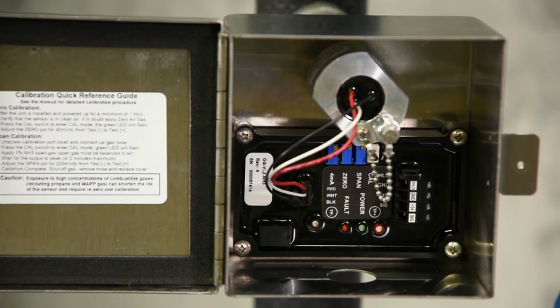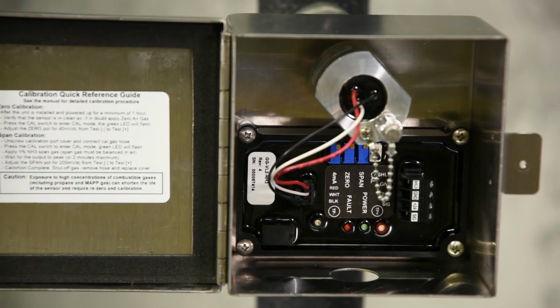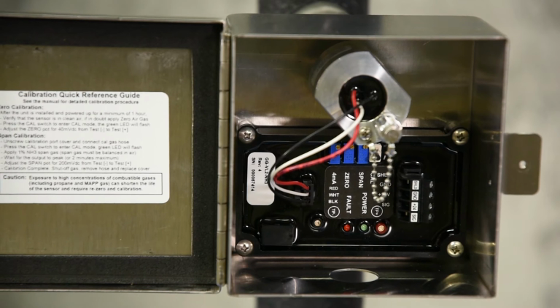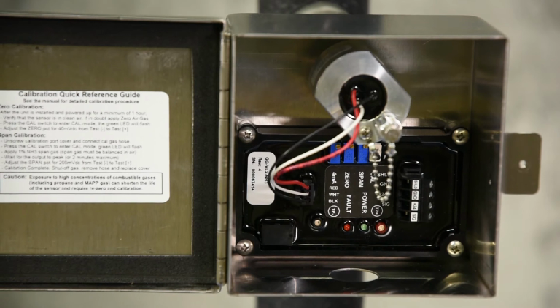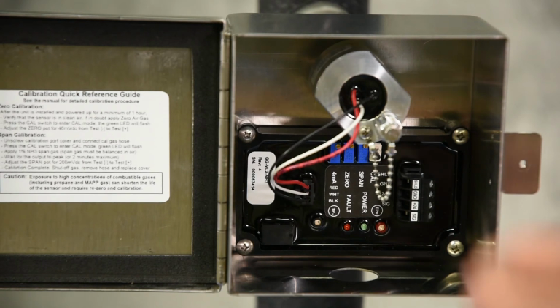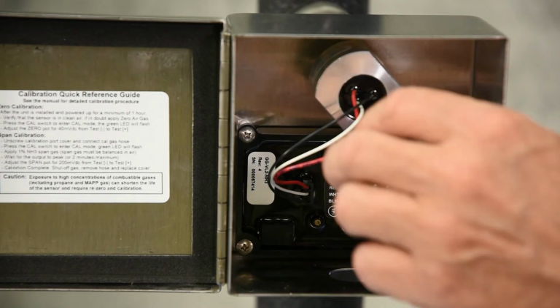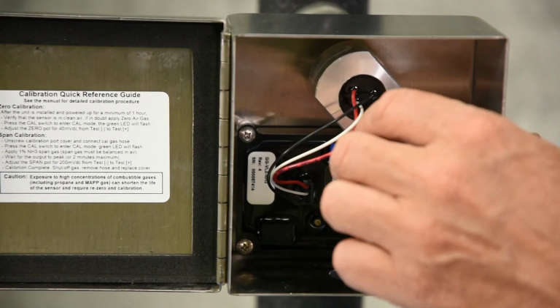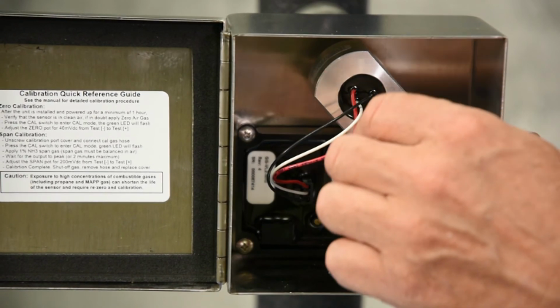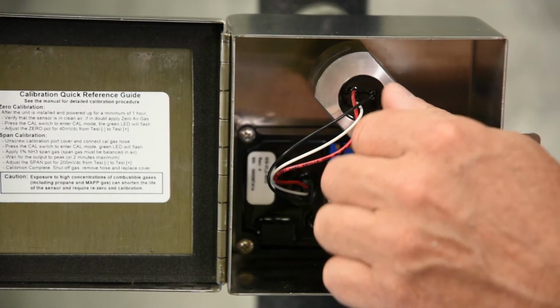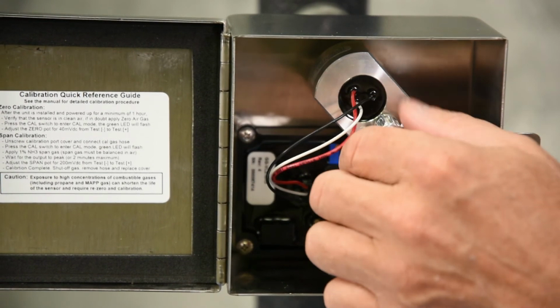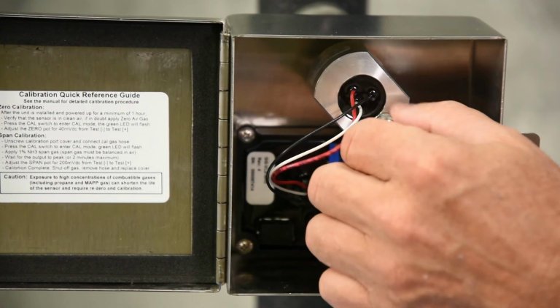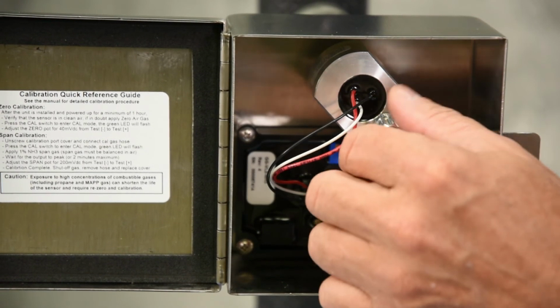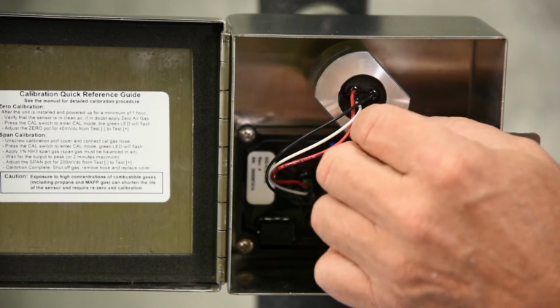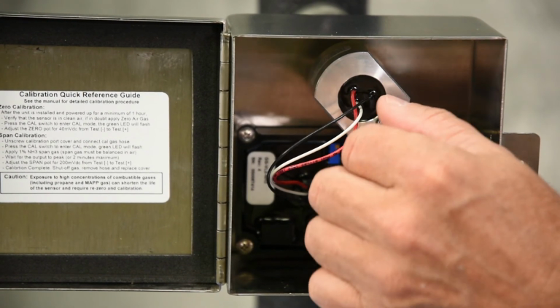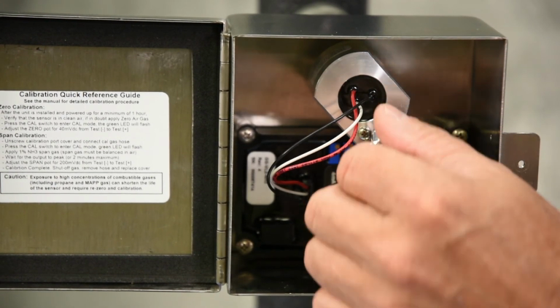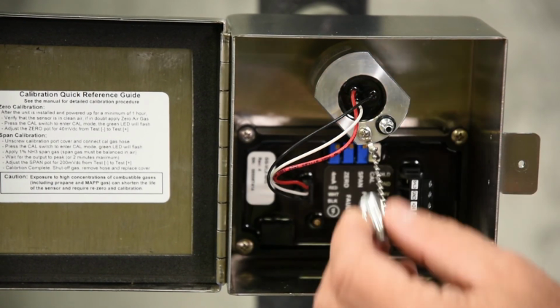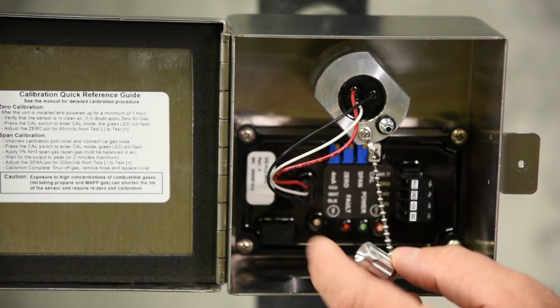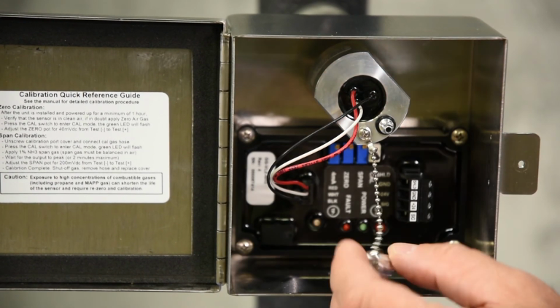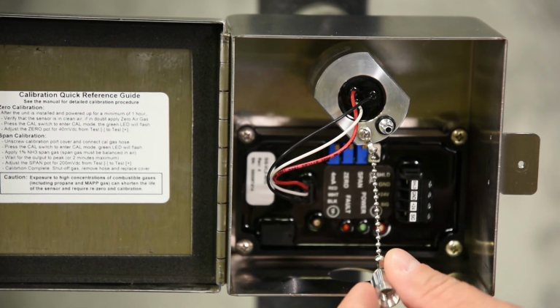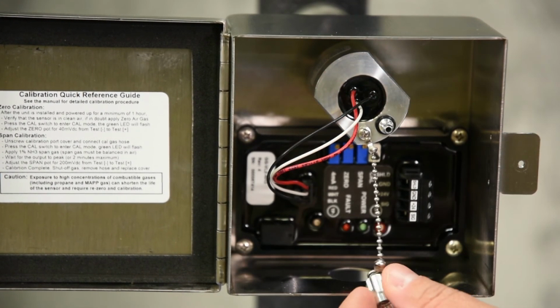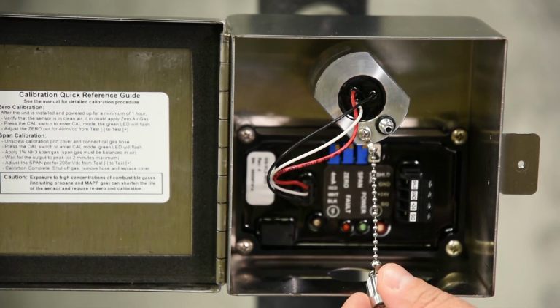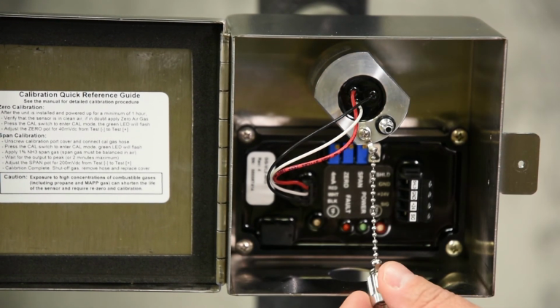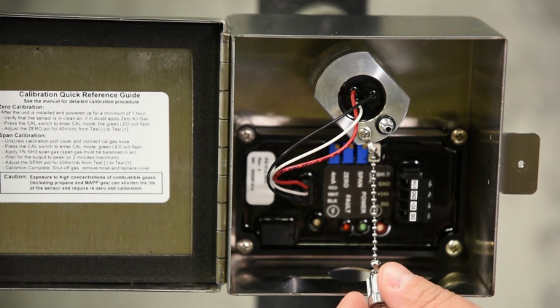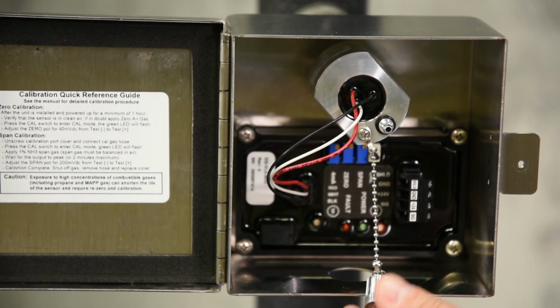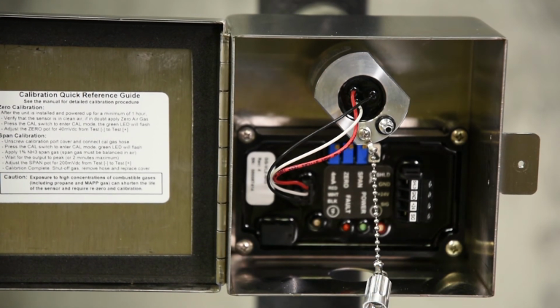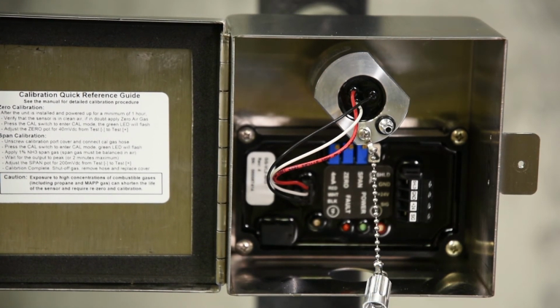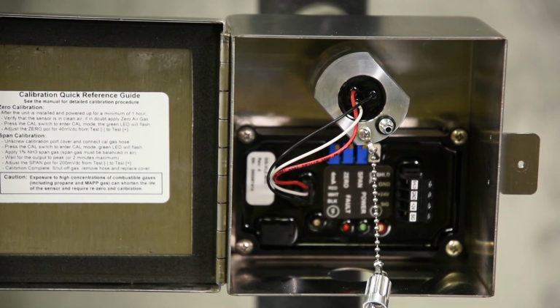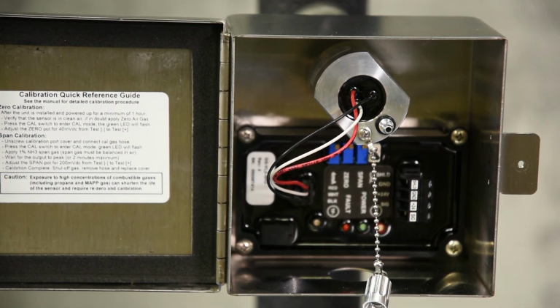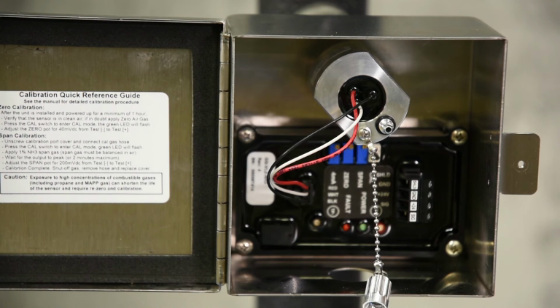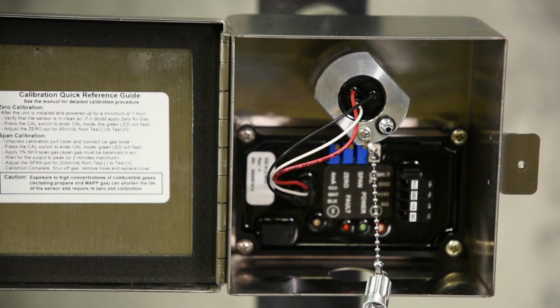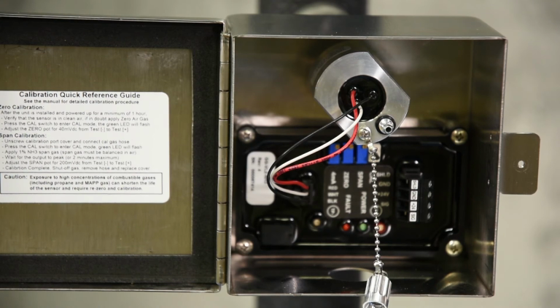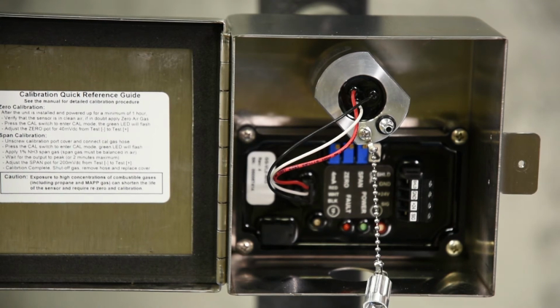There's a calibration port for easy calibration. The unit comes pre-calibrated and ready to use.